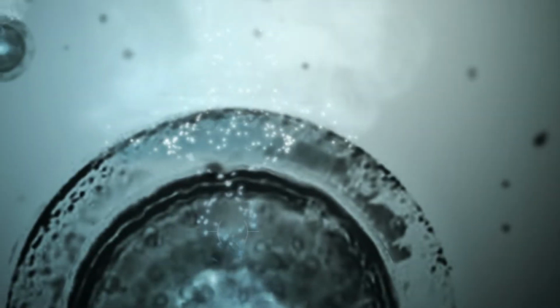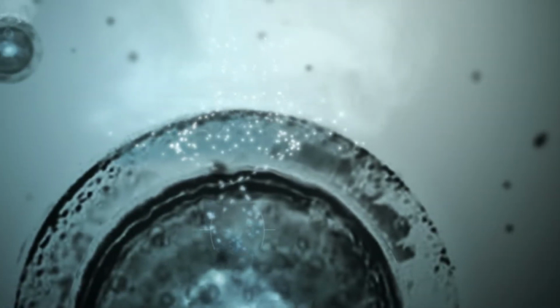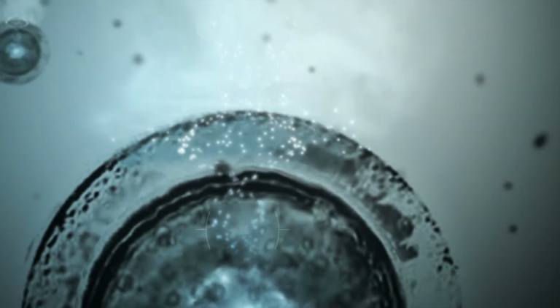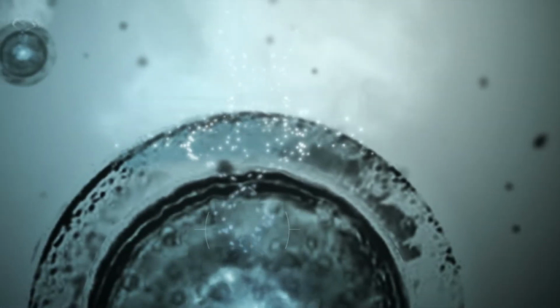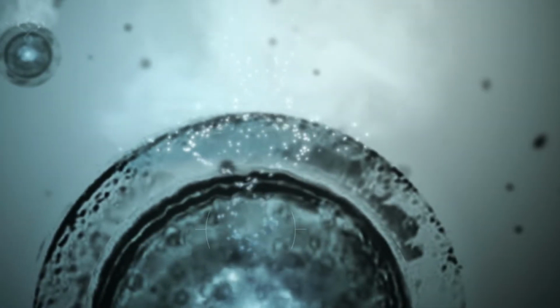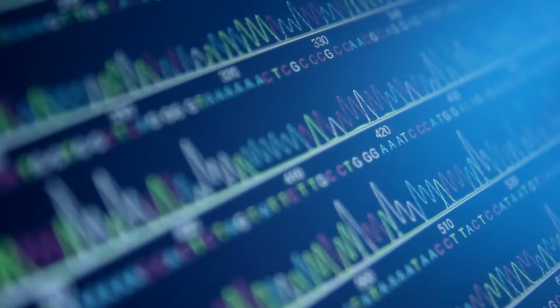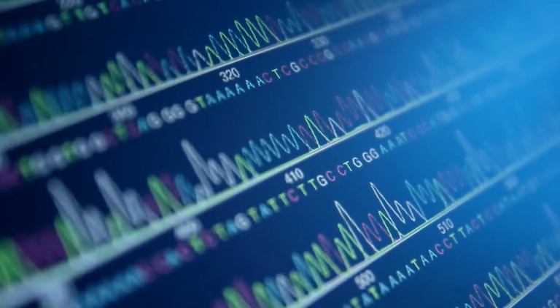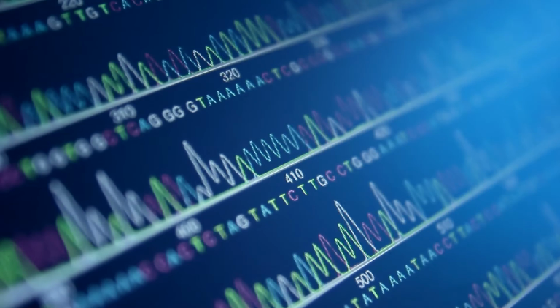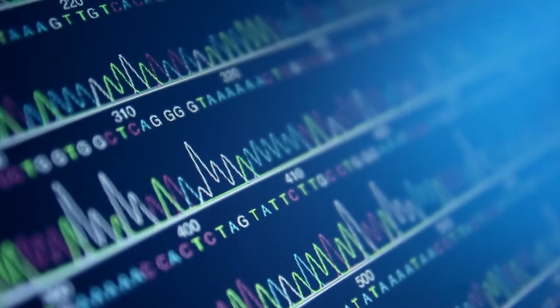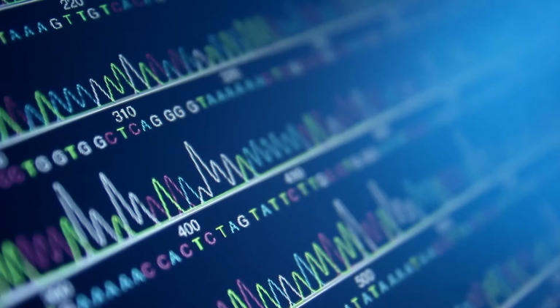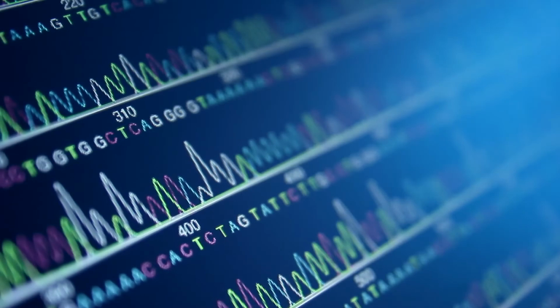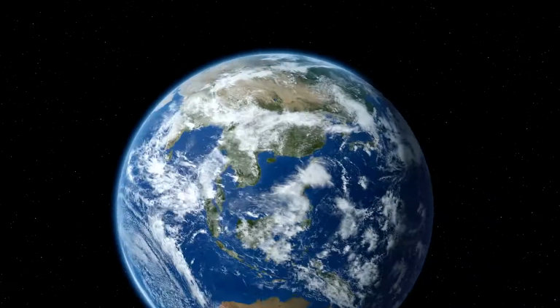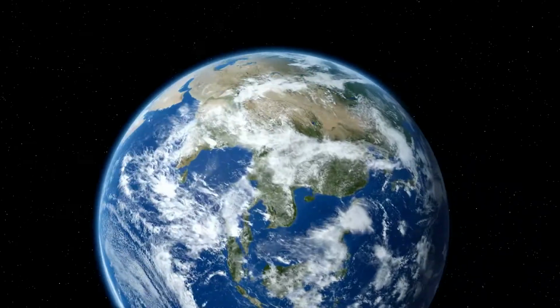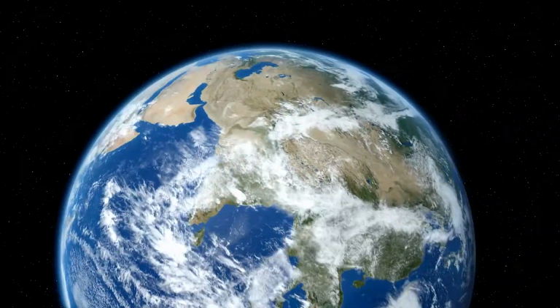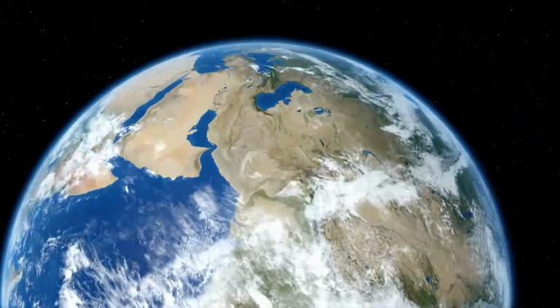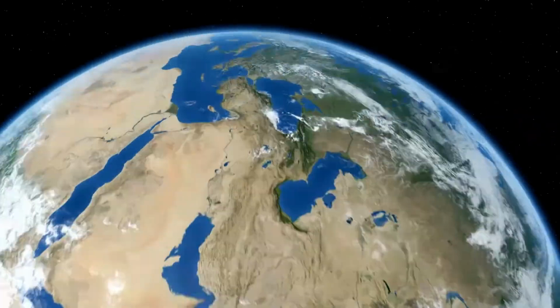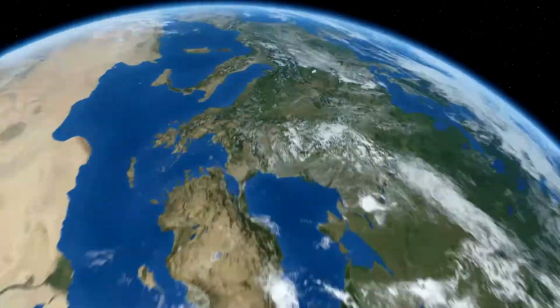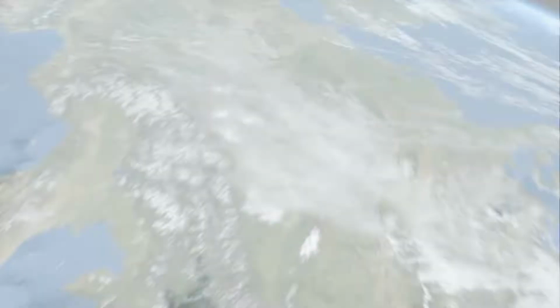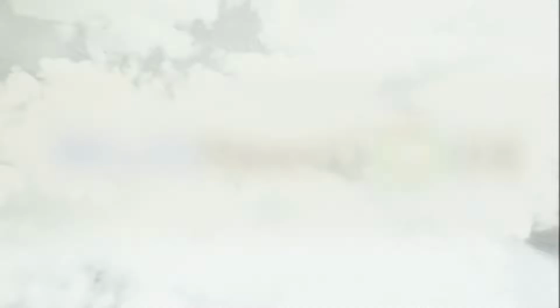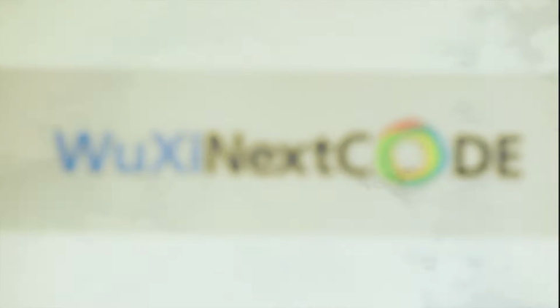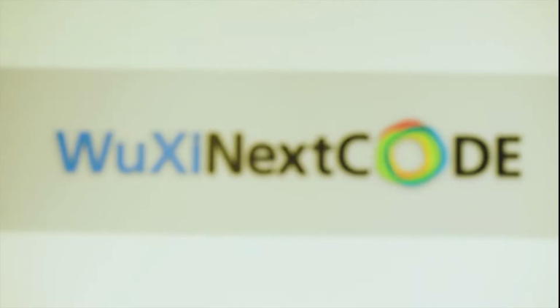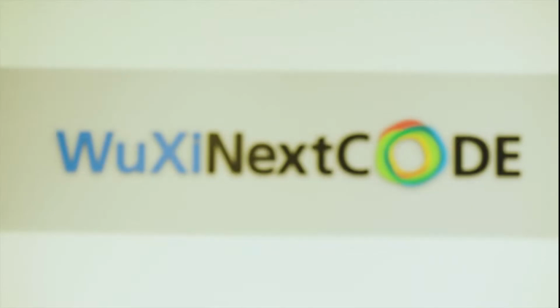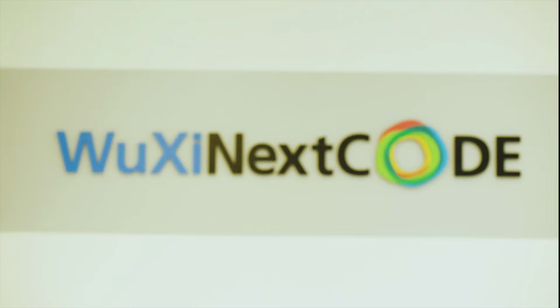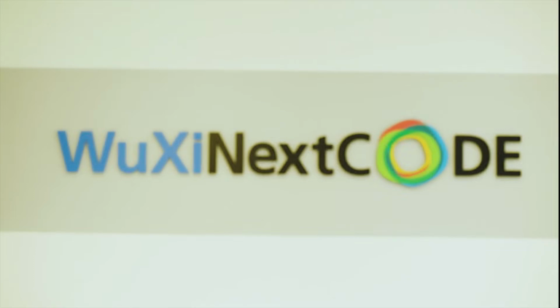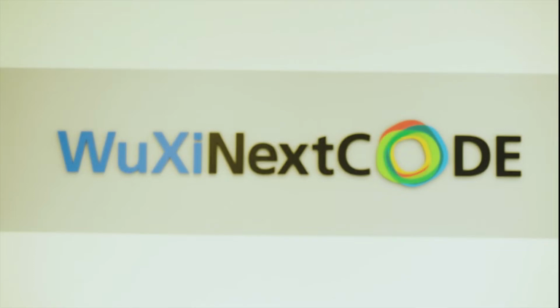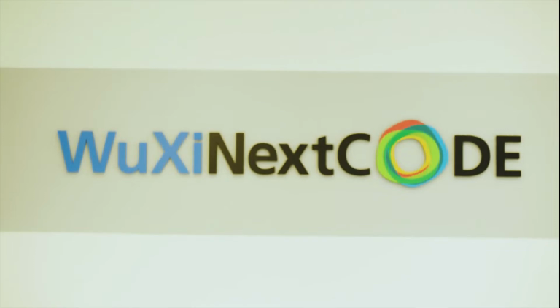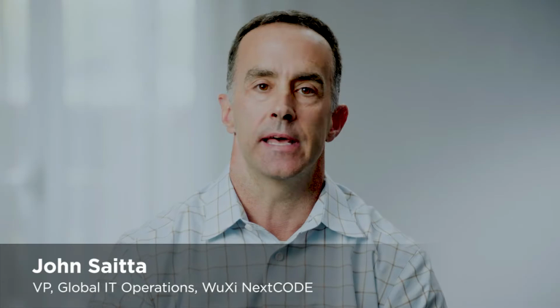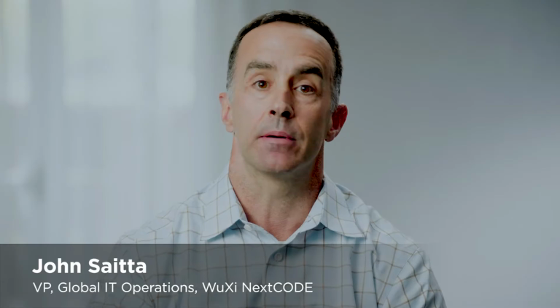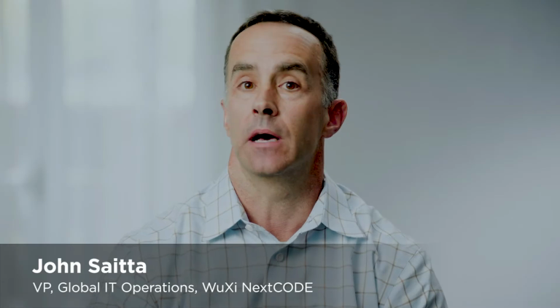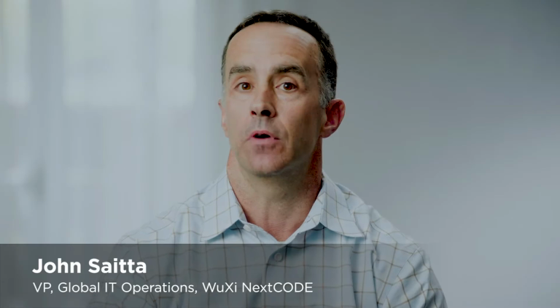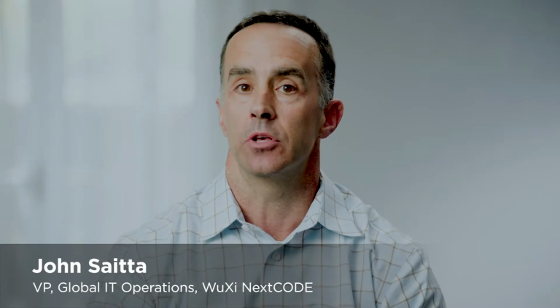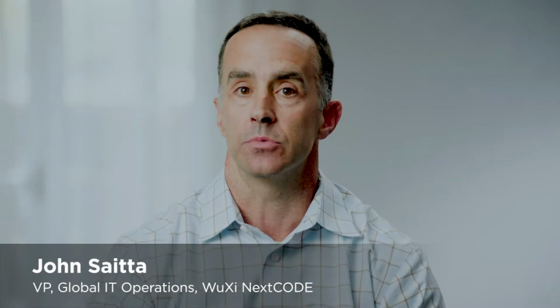Wuxi NextCode powers the largest genome database in the world. What's powering Wuxi NextCode is NetApp Cloud Volumes.